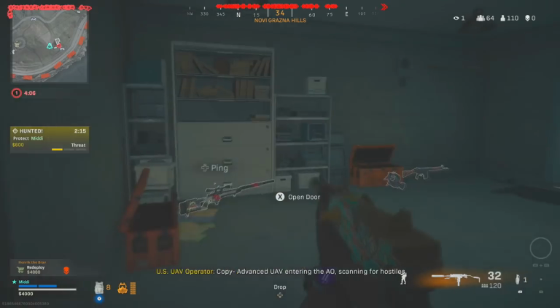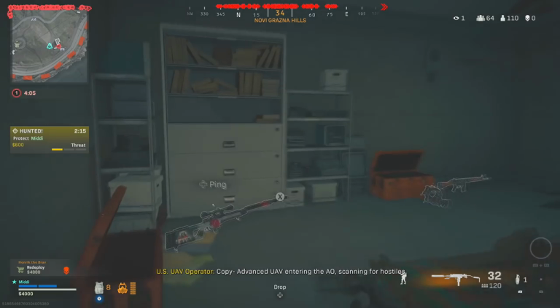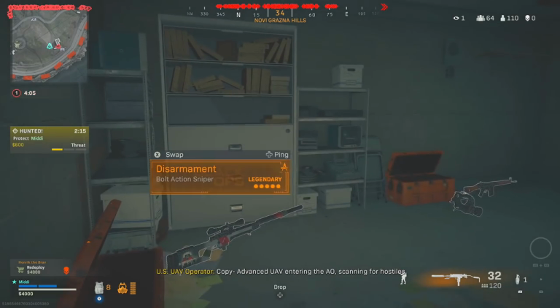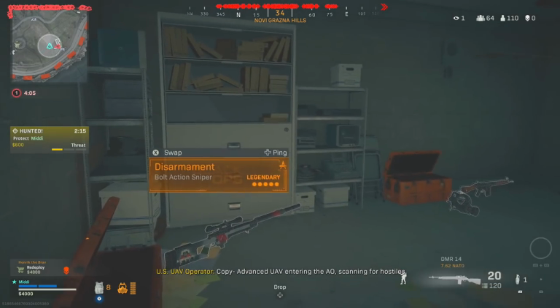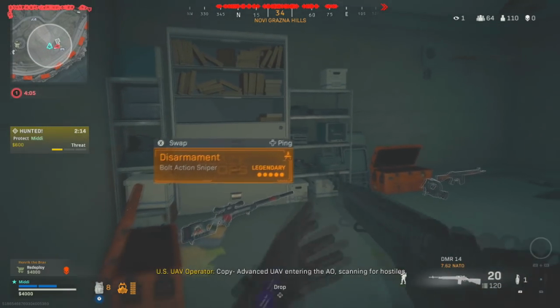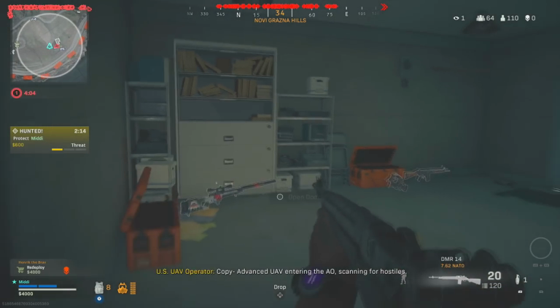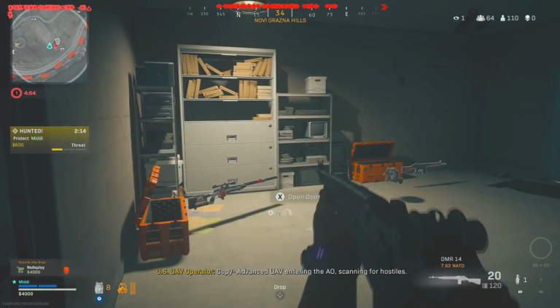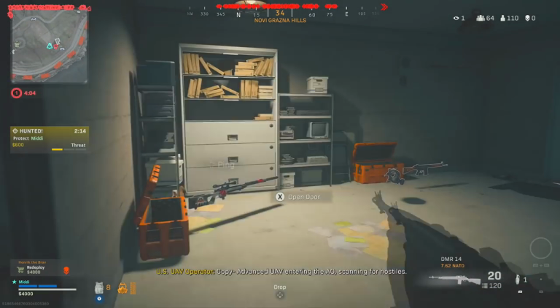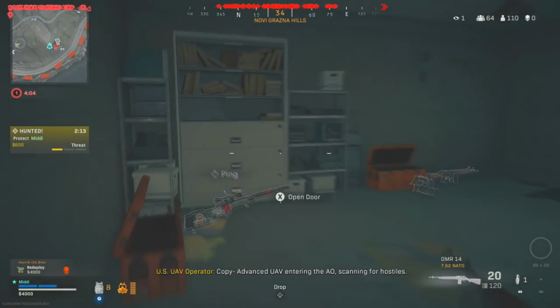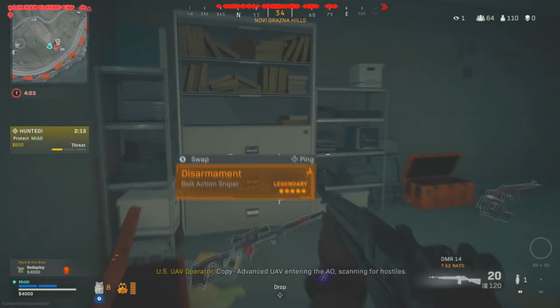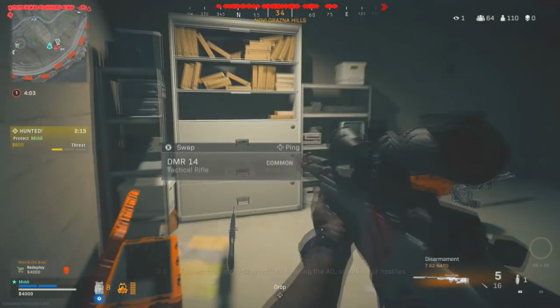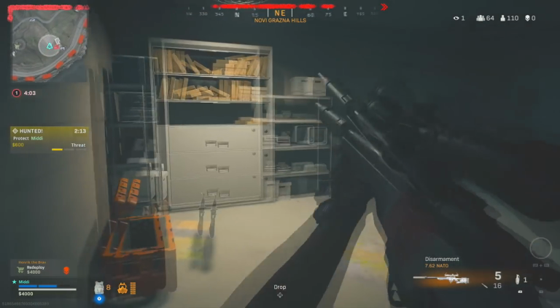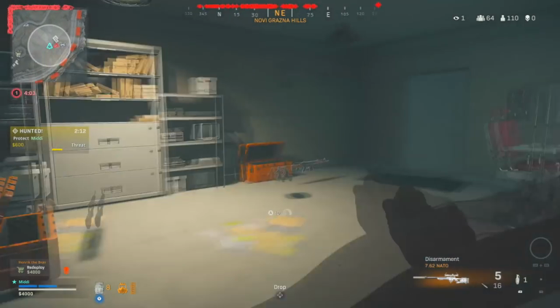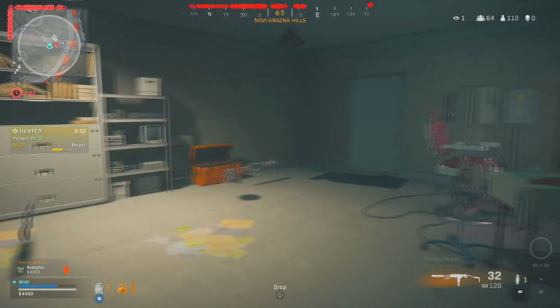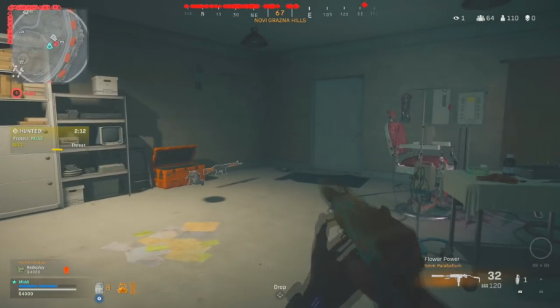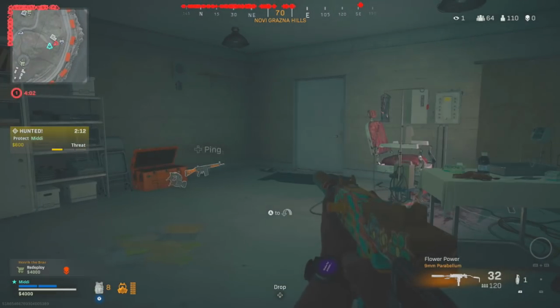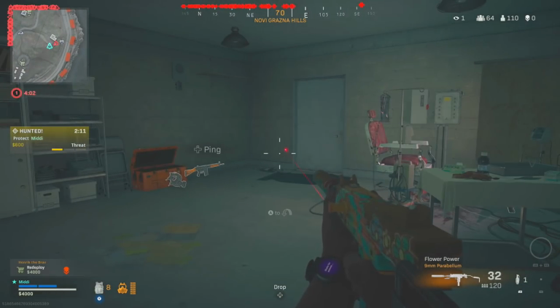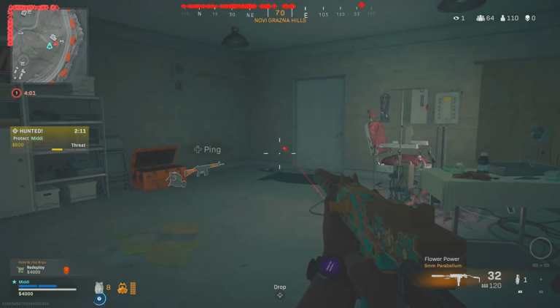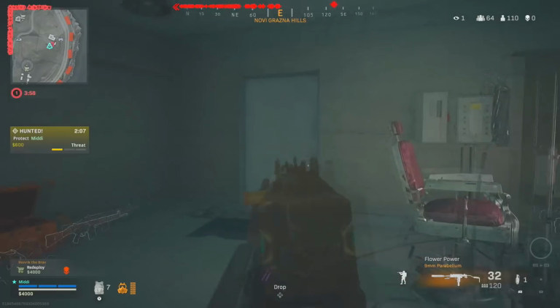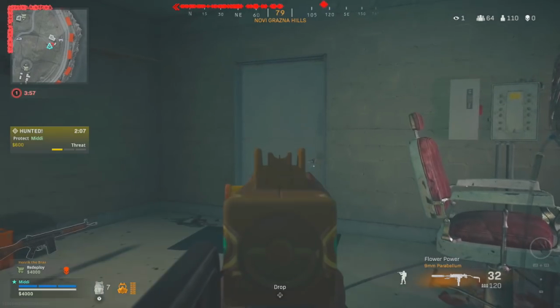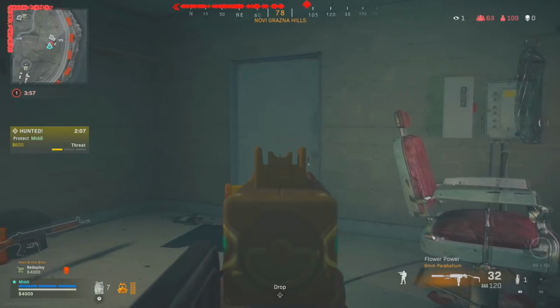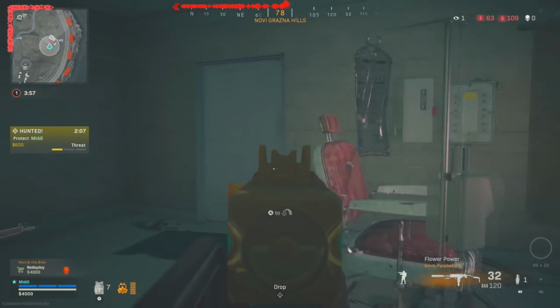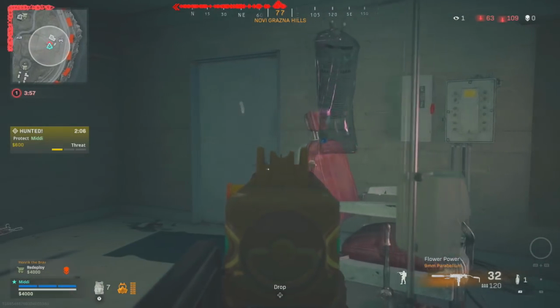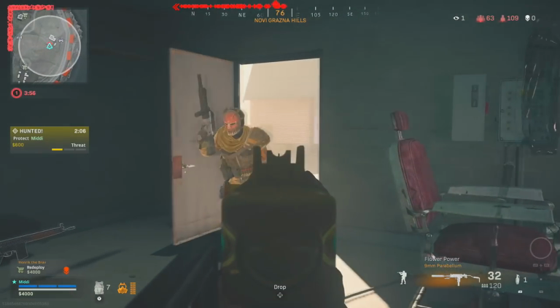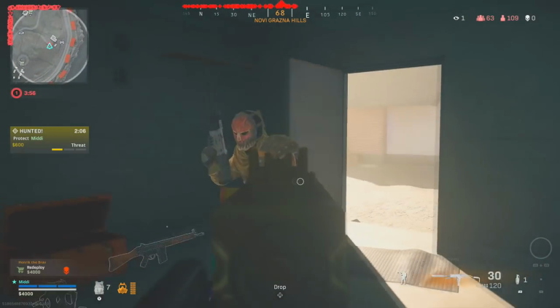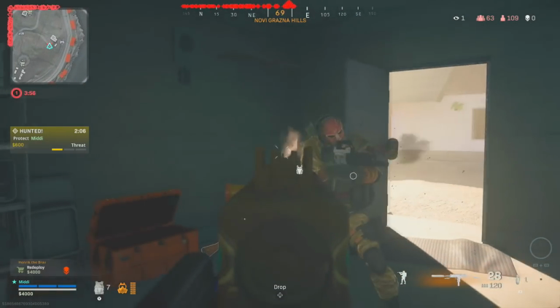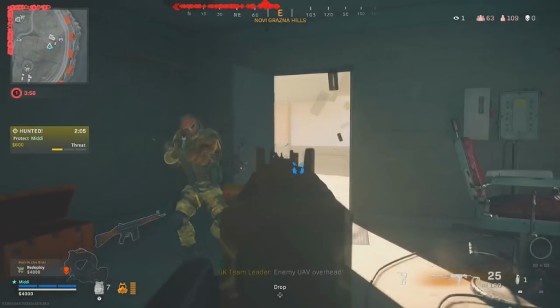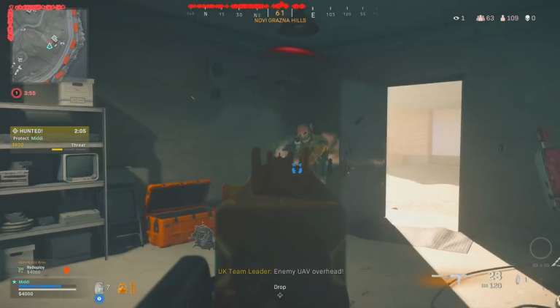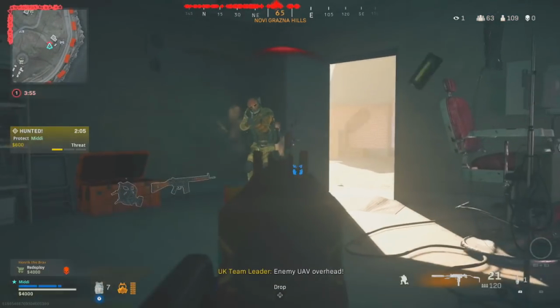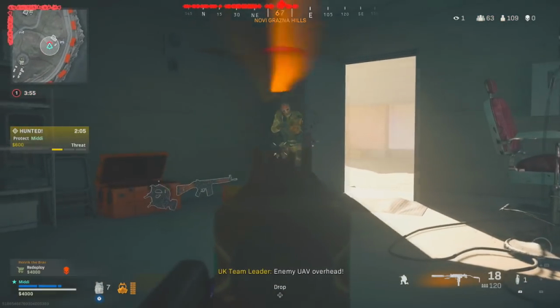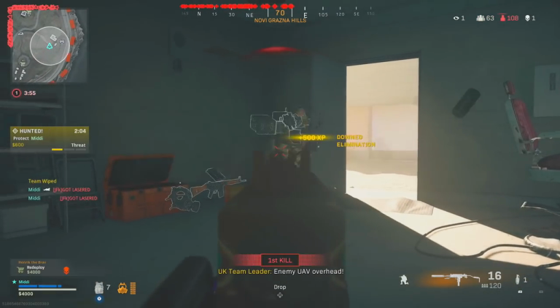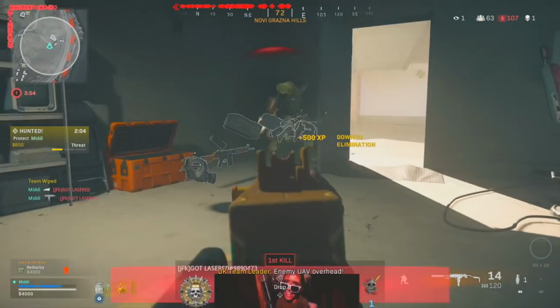Once you enter the red room, it basically unlocks the doors from the outside so anyone can actually come in. It's pretty common to find people who are just still looting in the area.